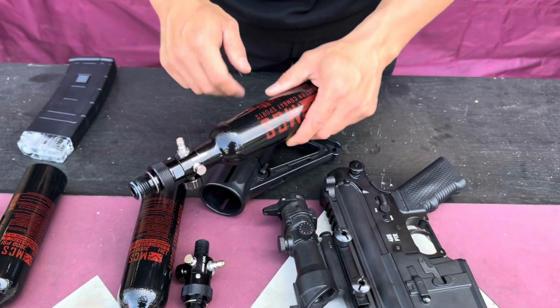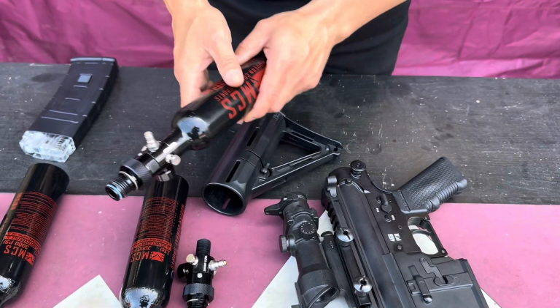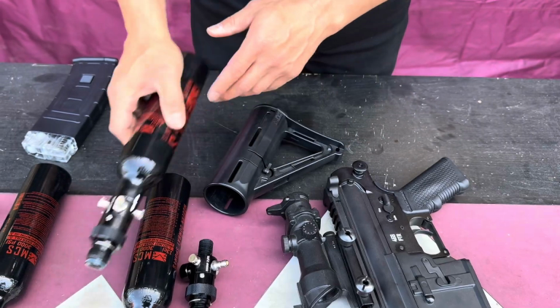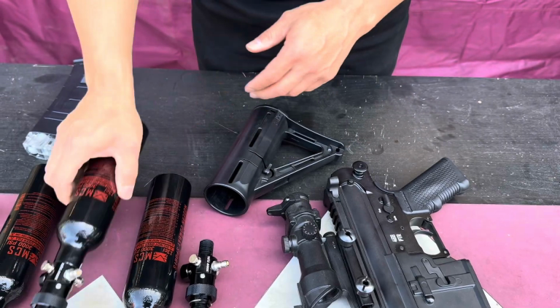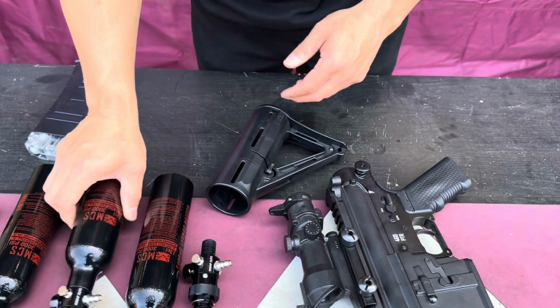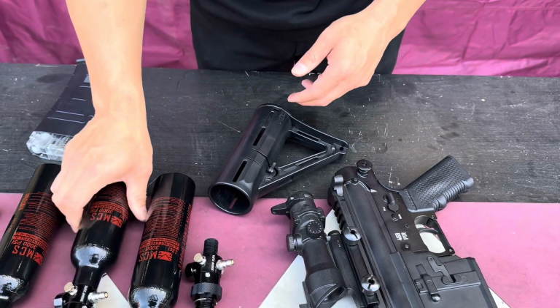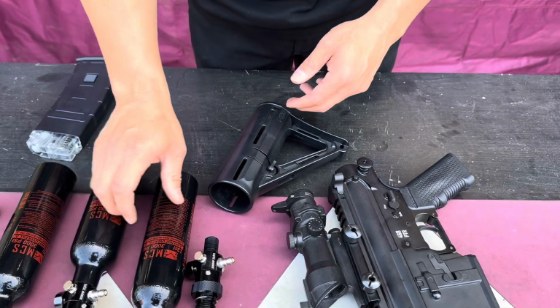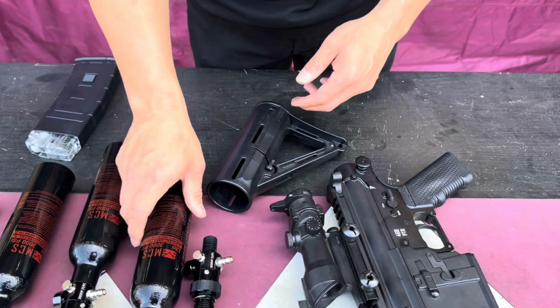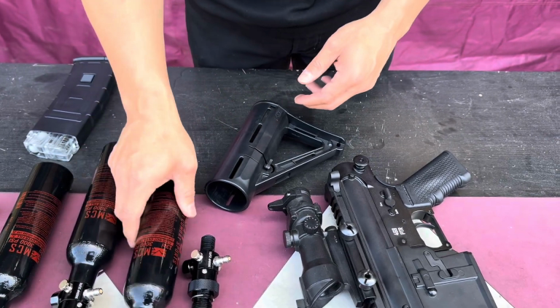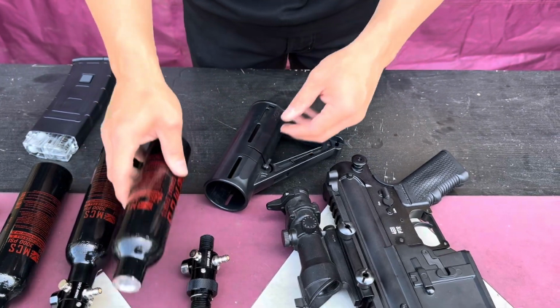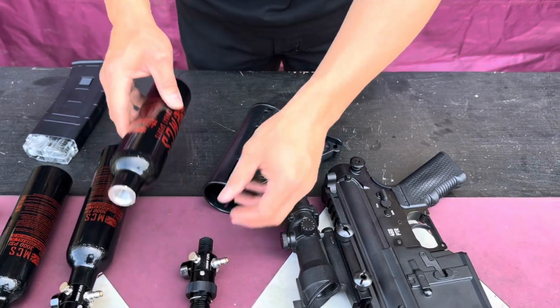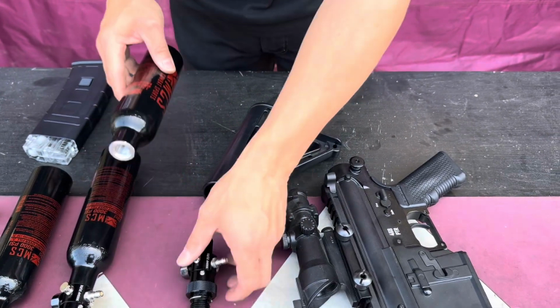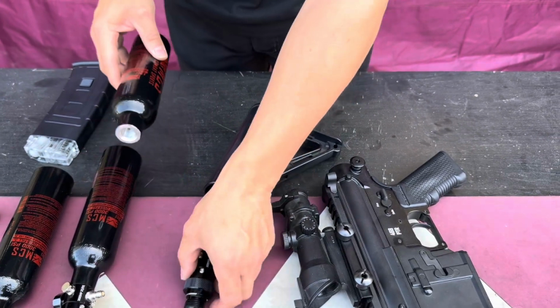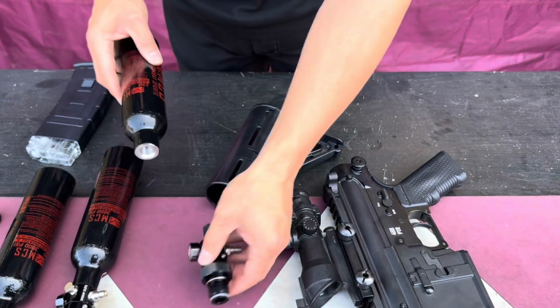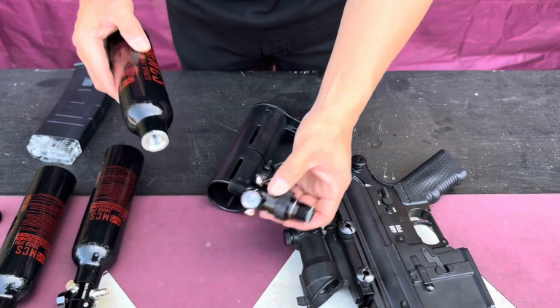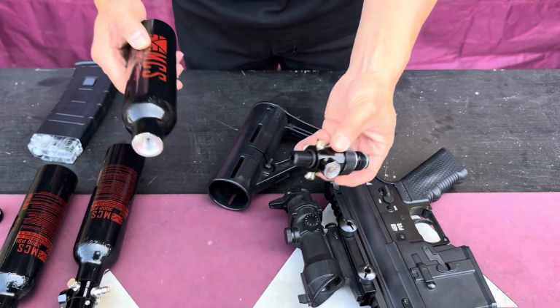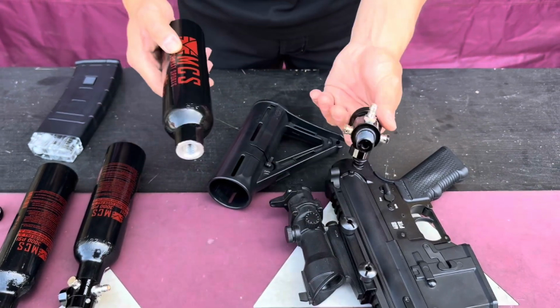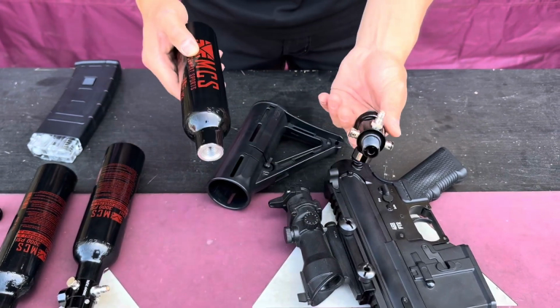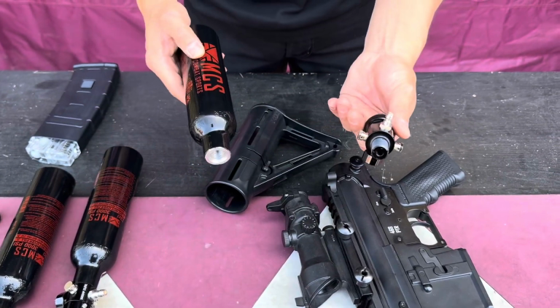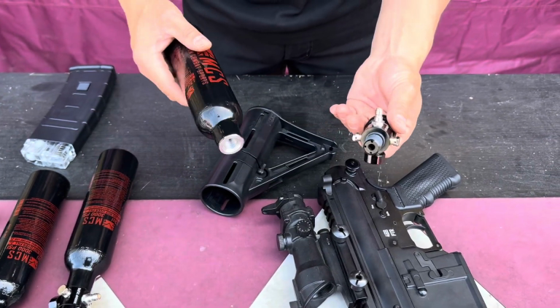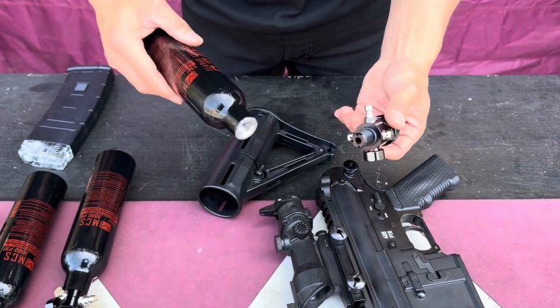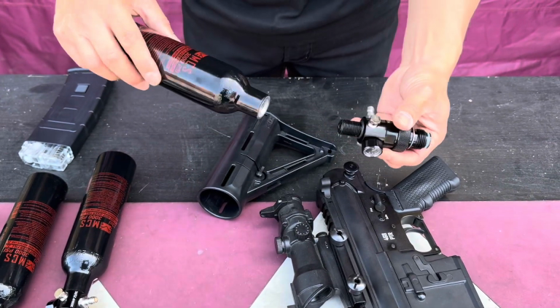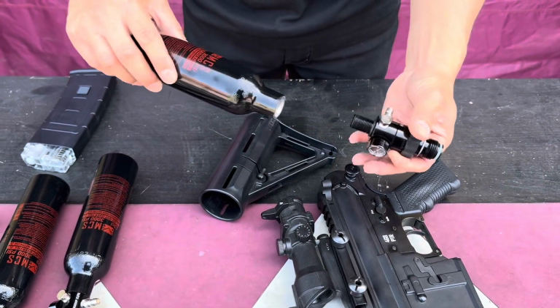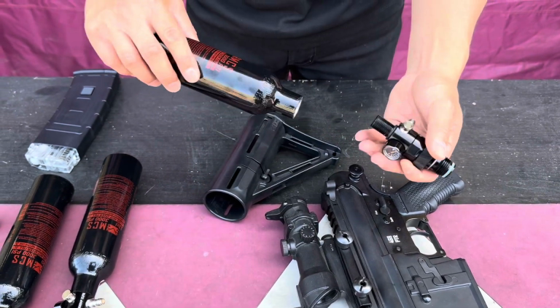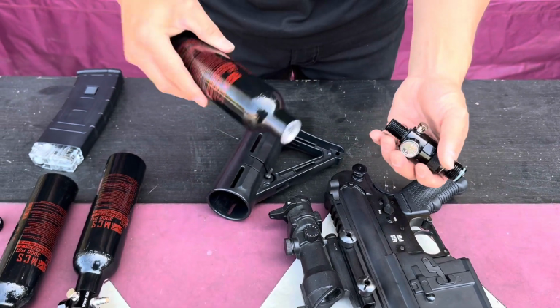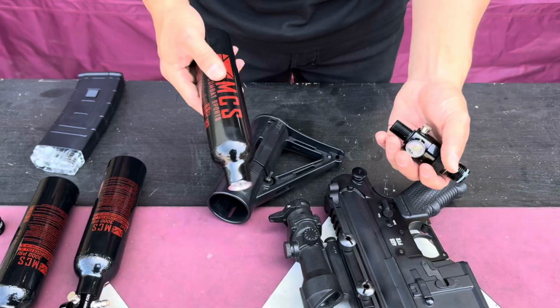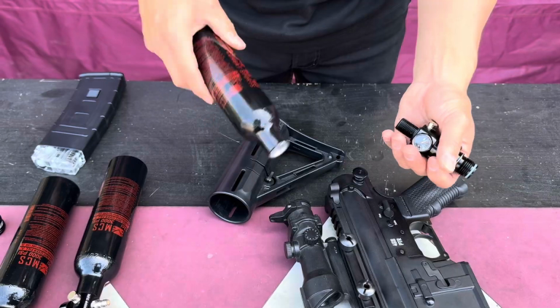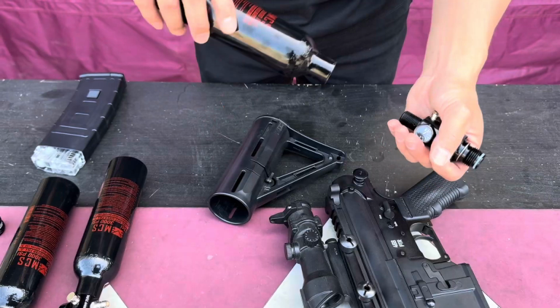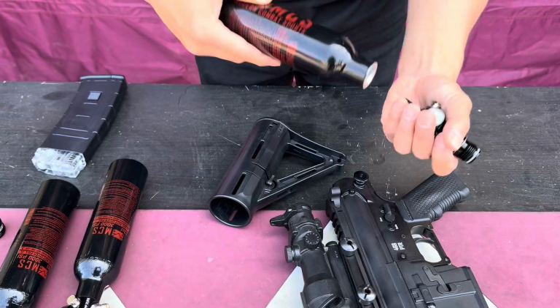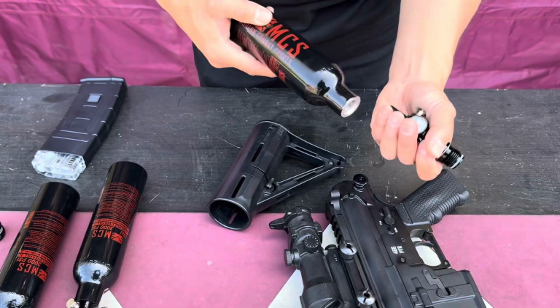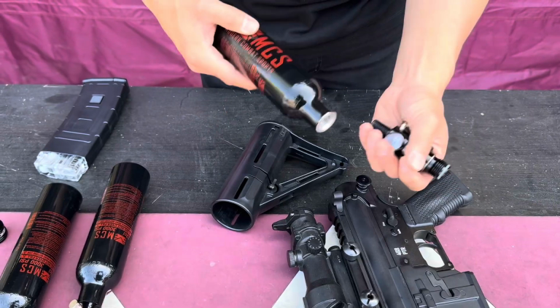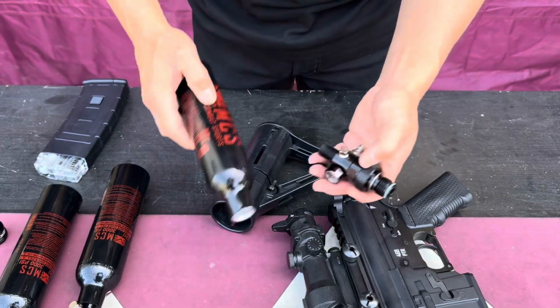For those that do not have a wrench and need to get the regulator in, the only way is to just hand-tighten it.